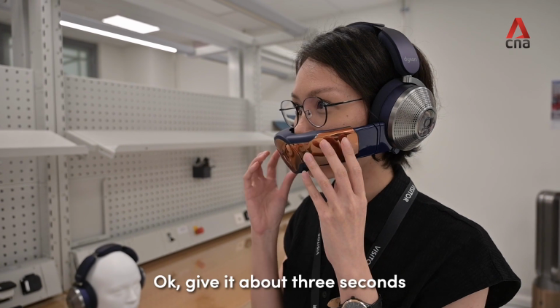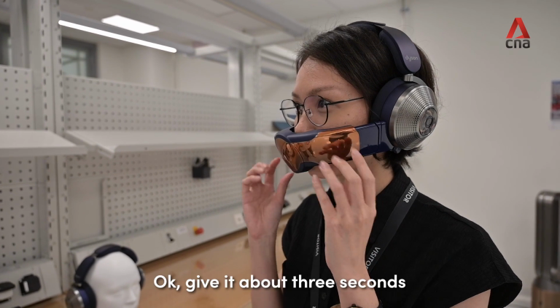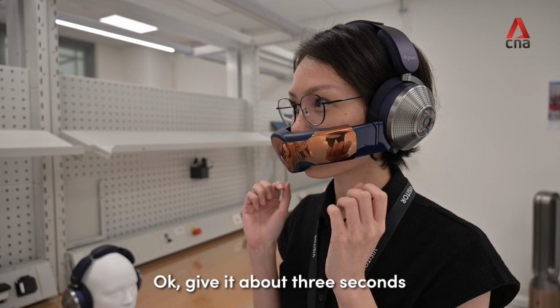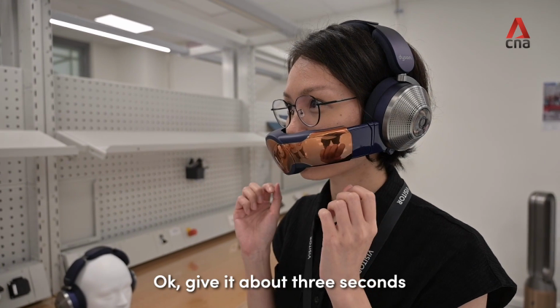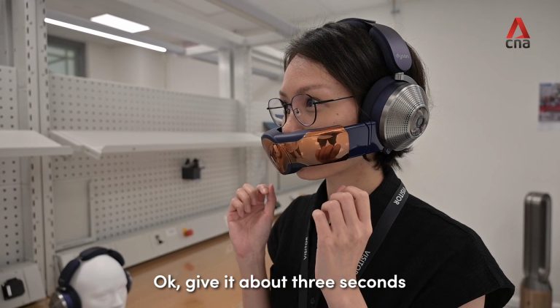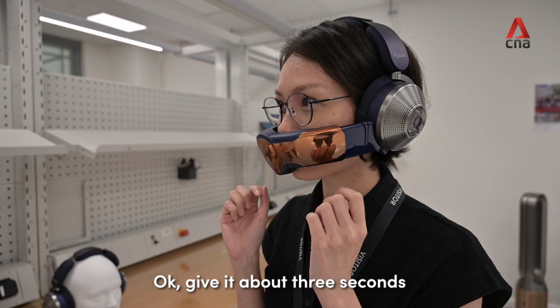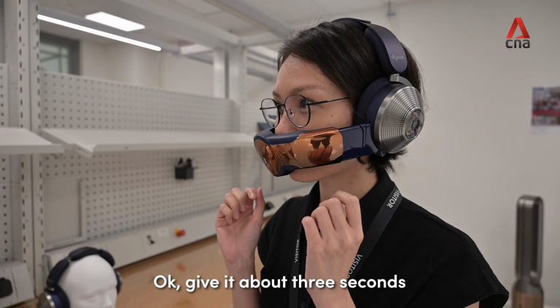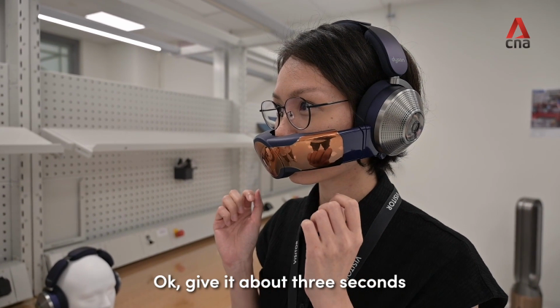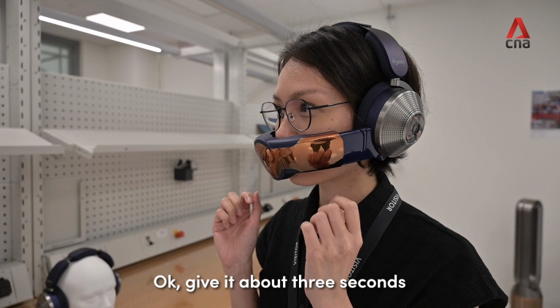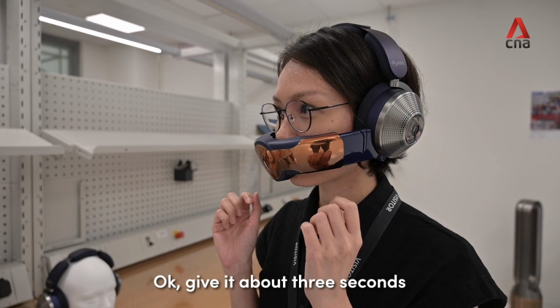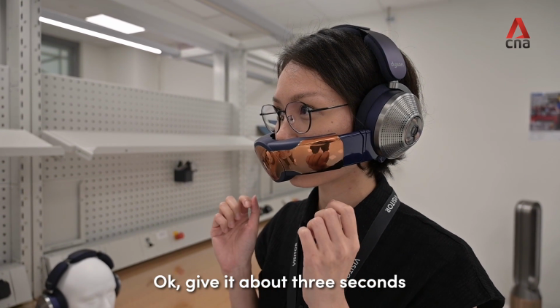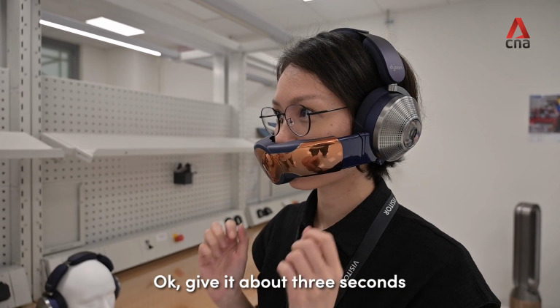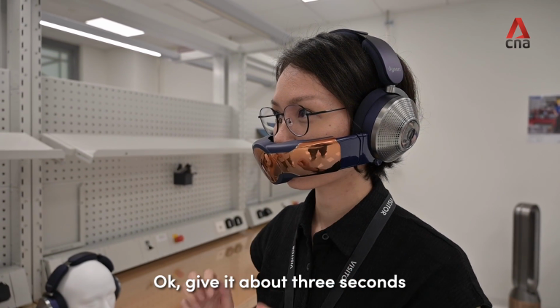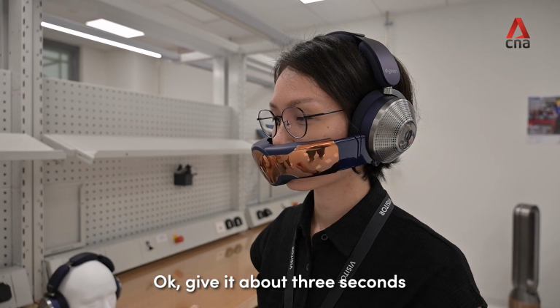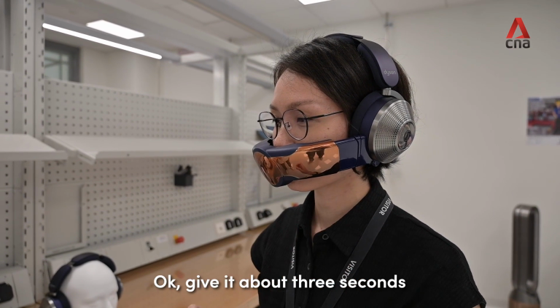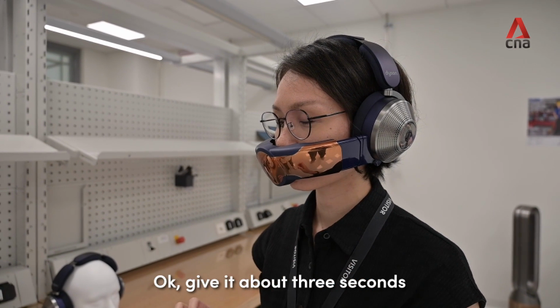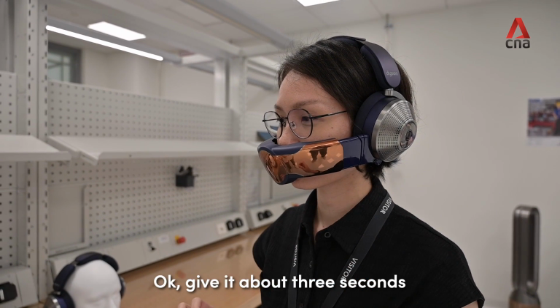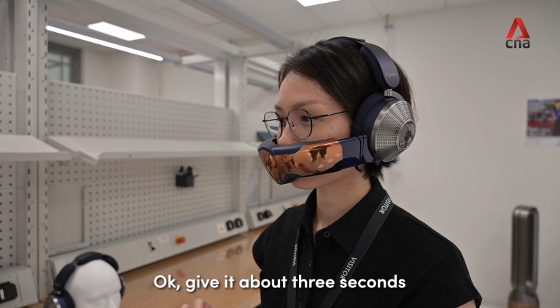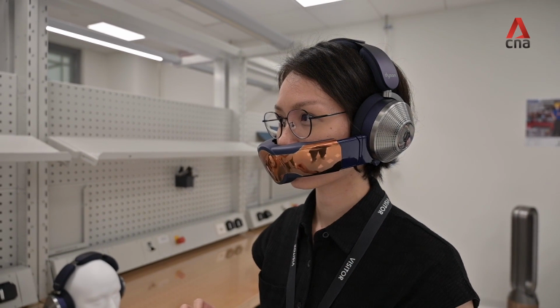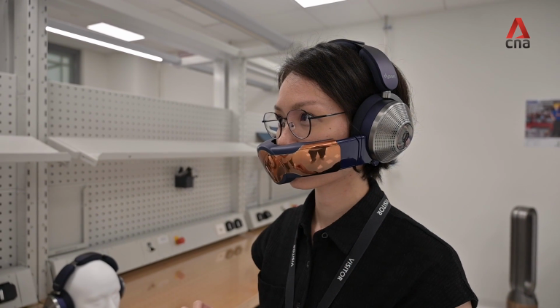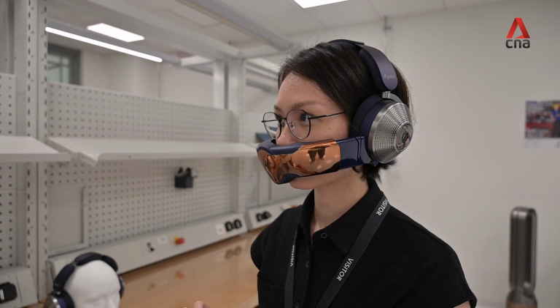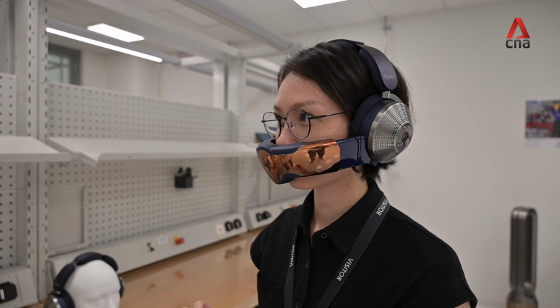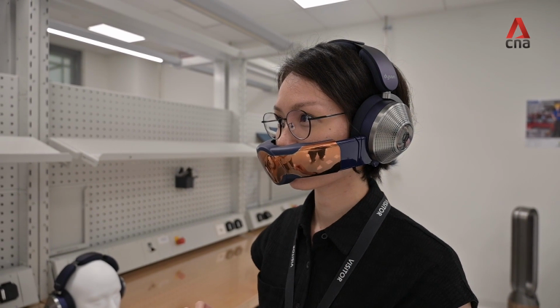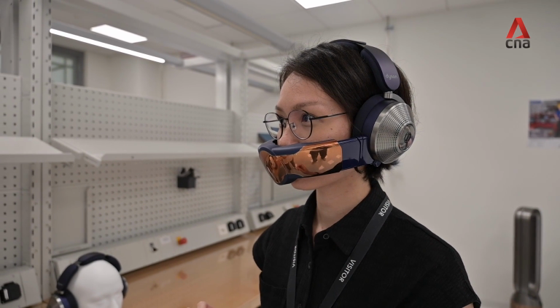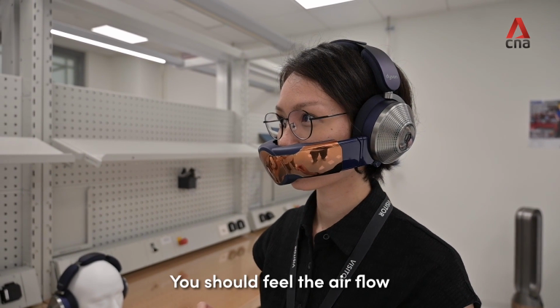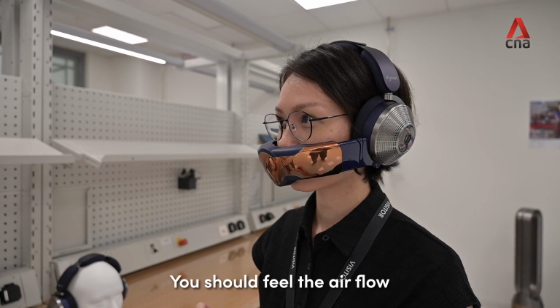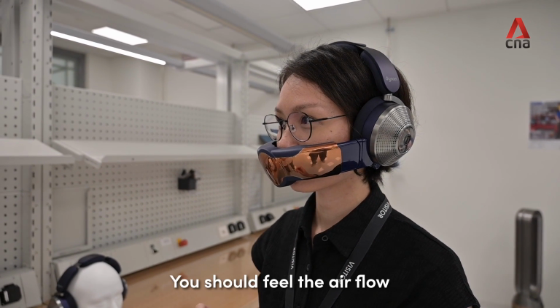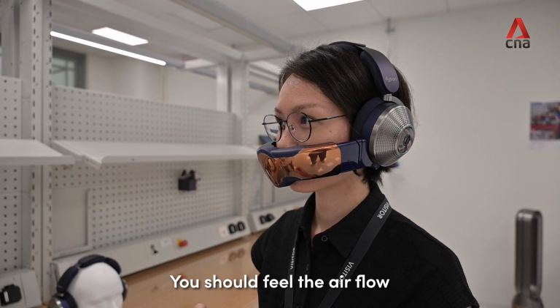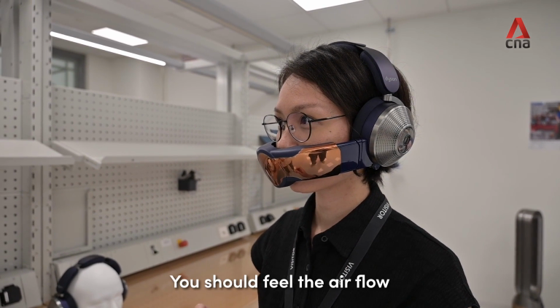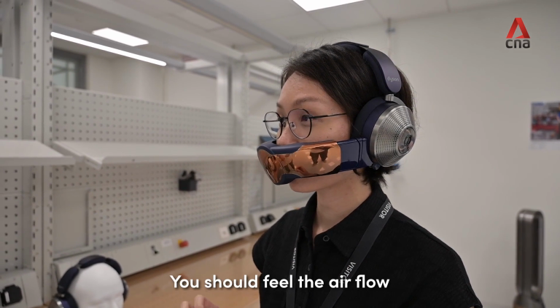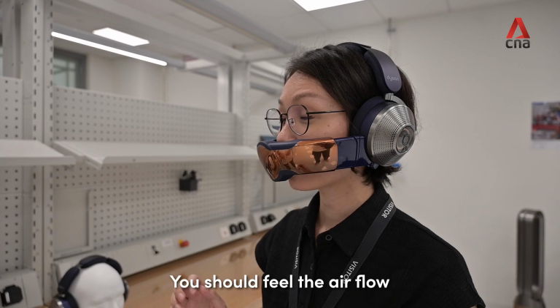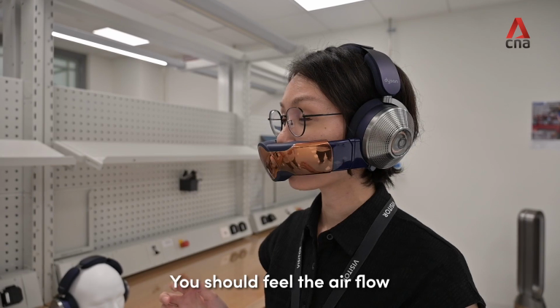Give it about three seconds. You should feel the air flow.